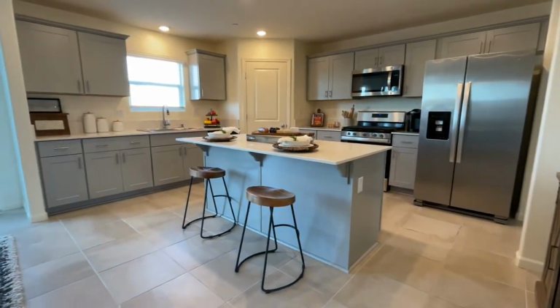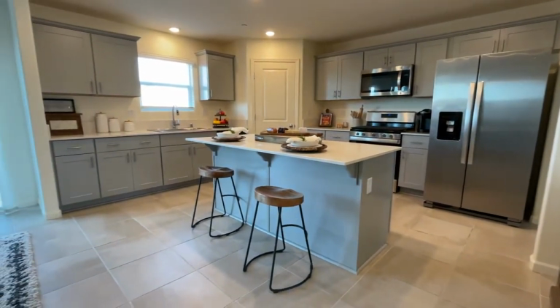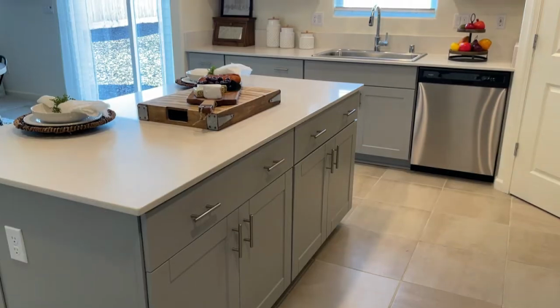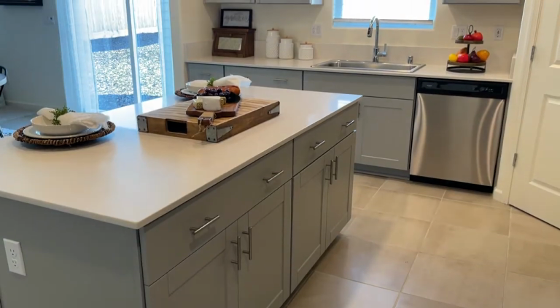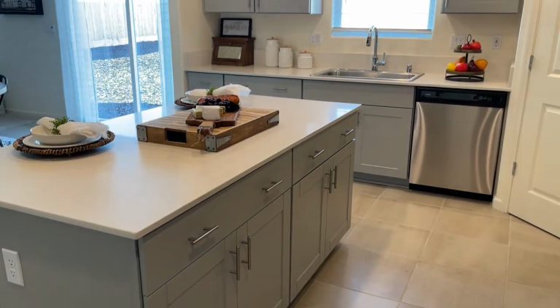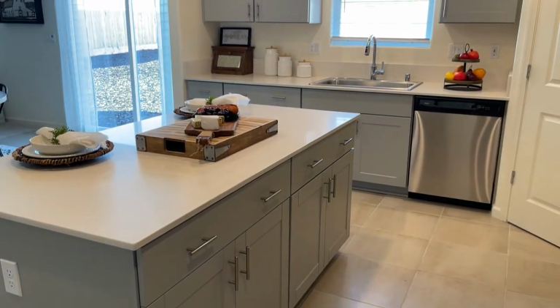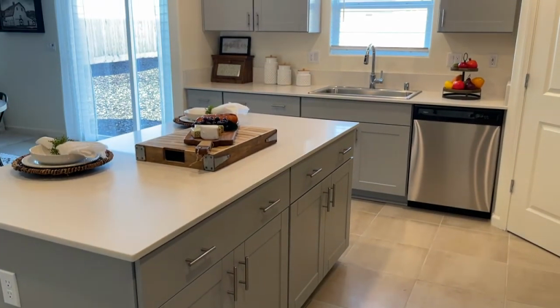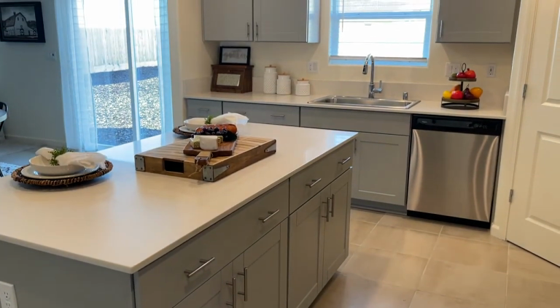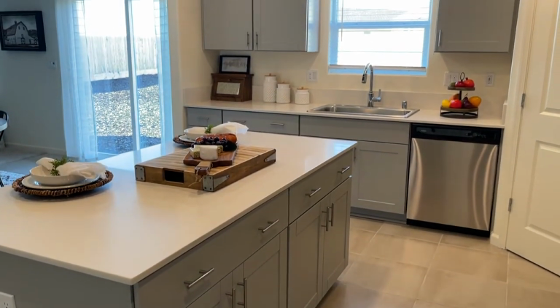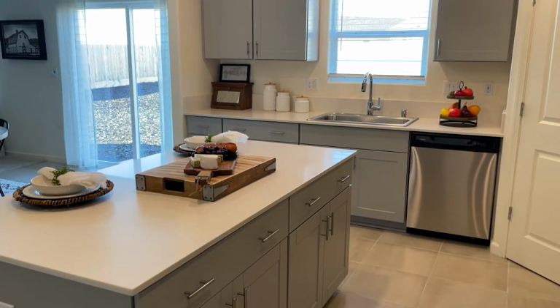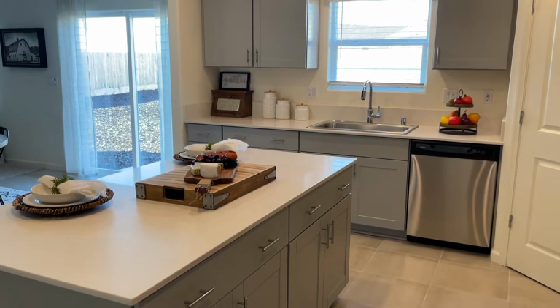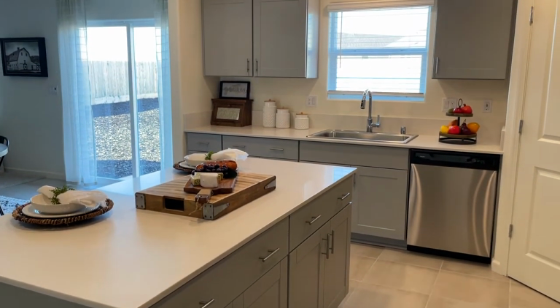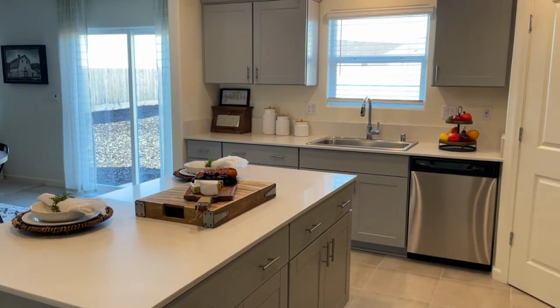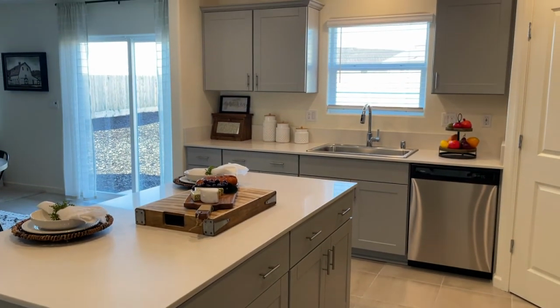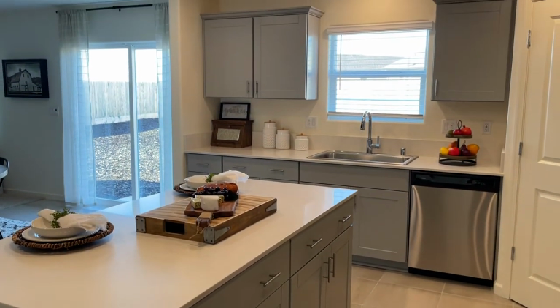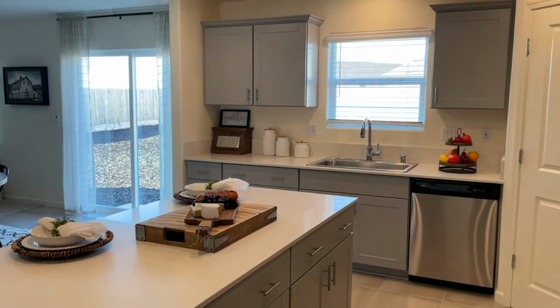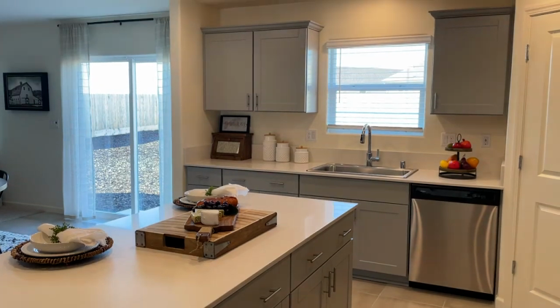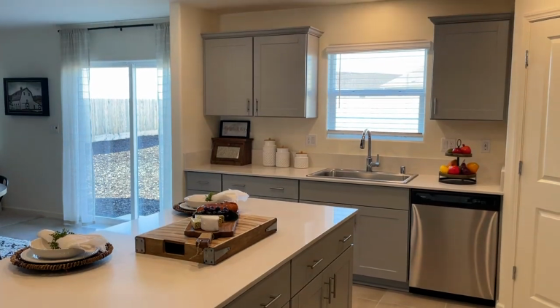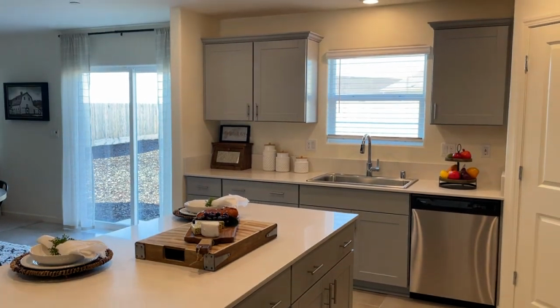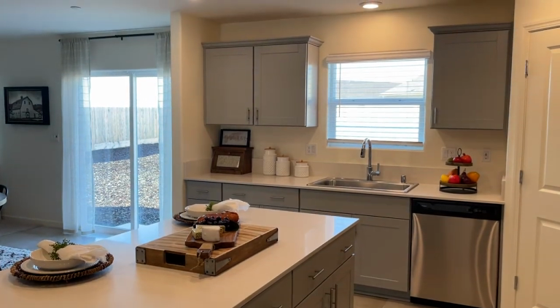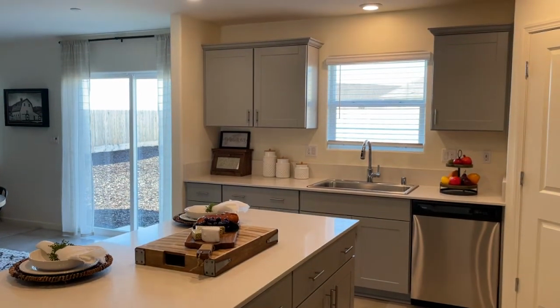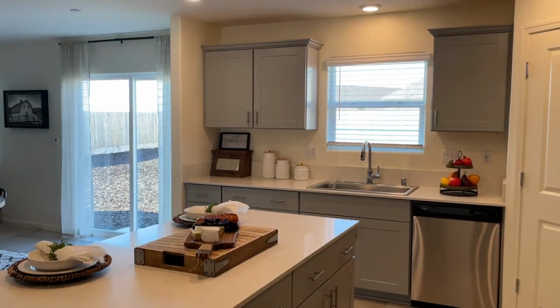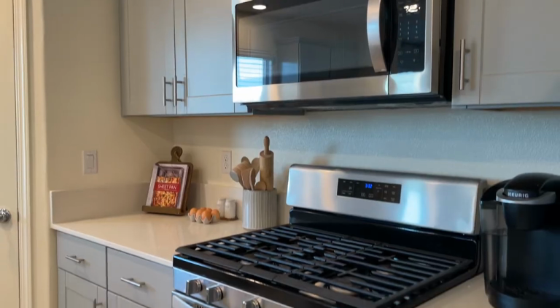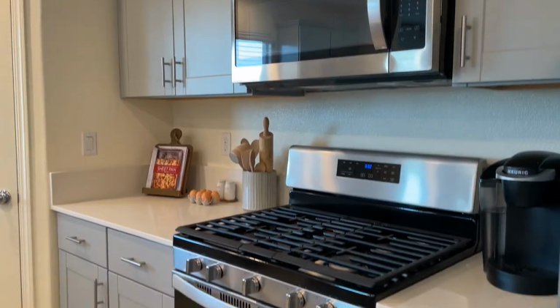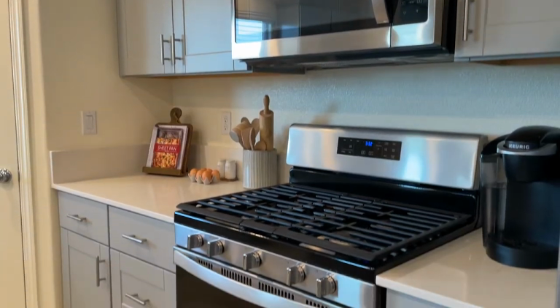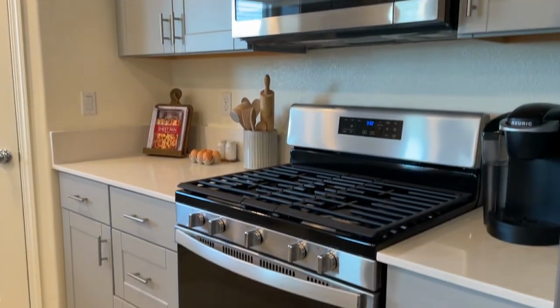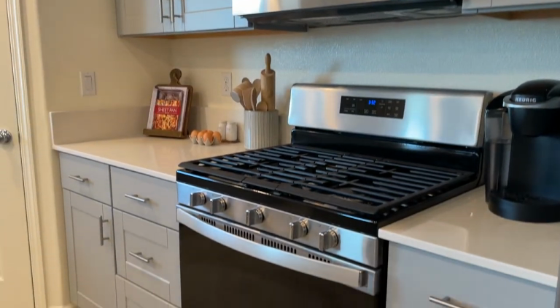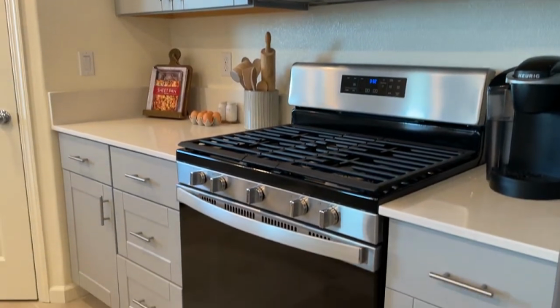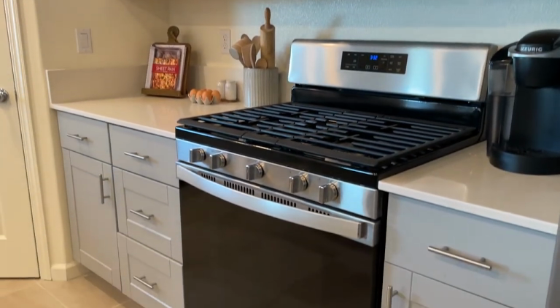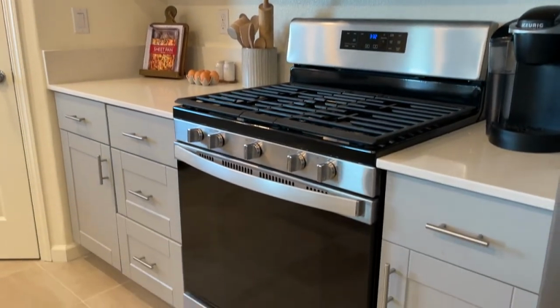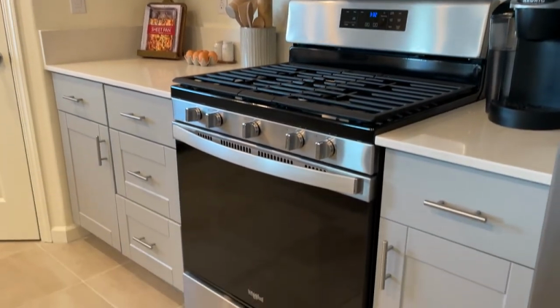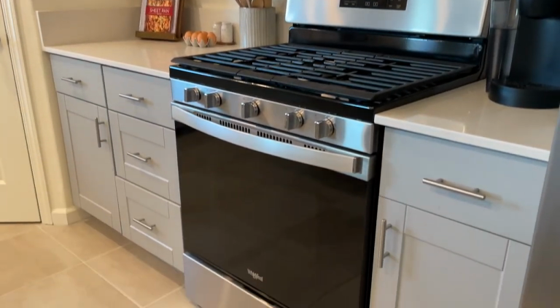The kitchen has plenty of counter space with the center breakfast island, granite countertops, stainless steel appliances, plus a walk-in pantry.